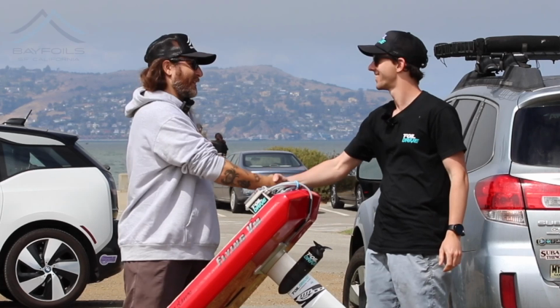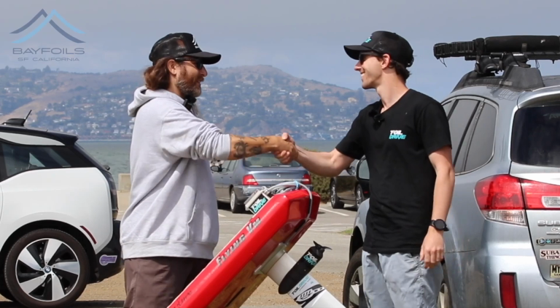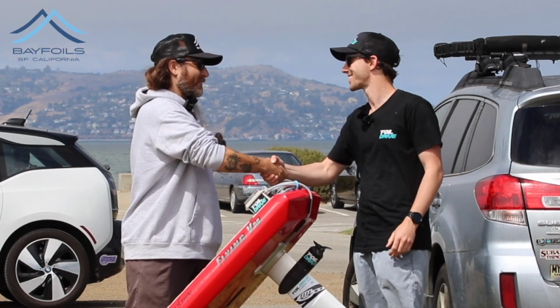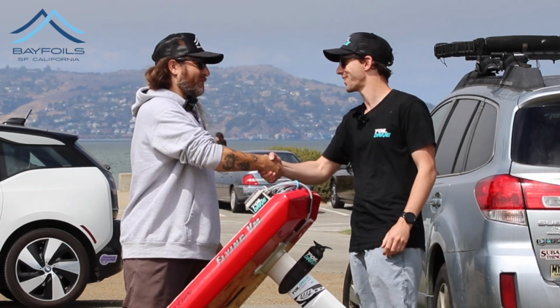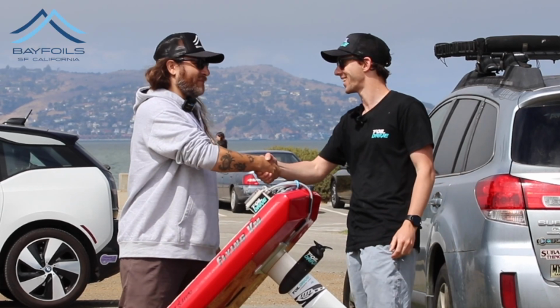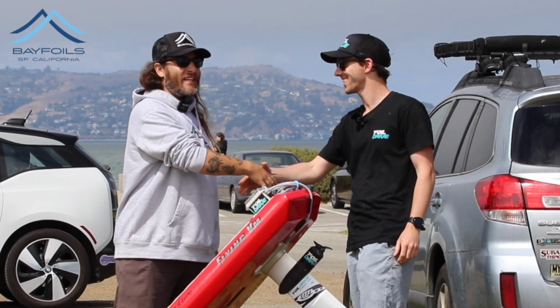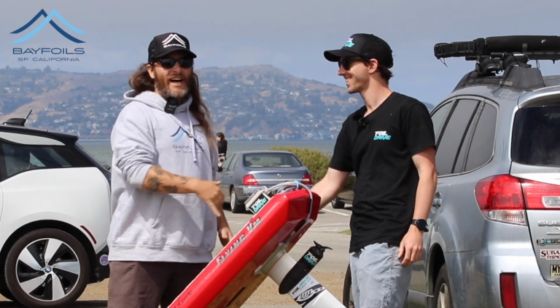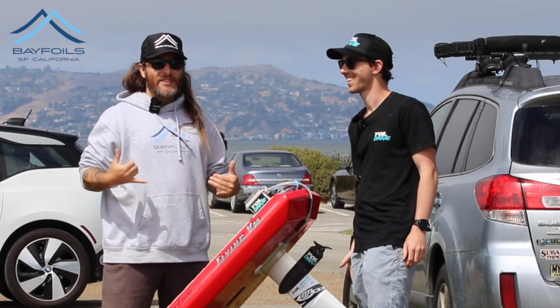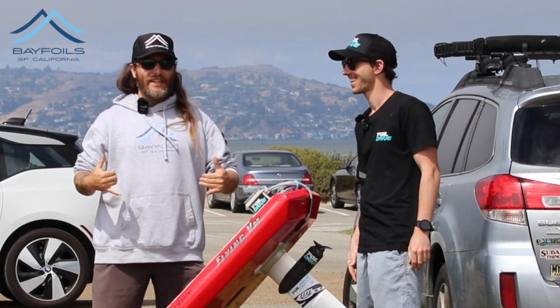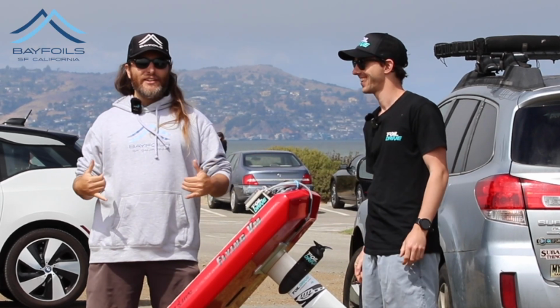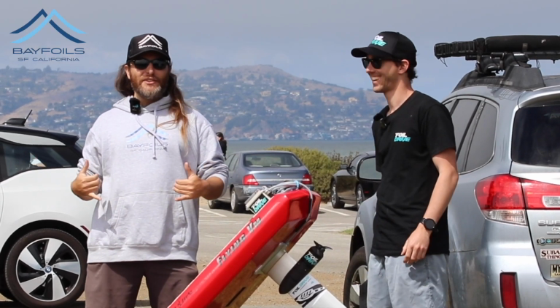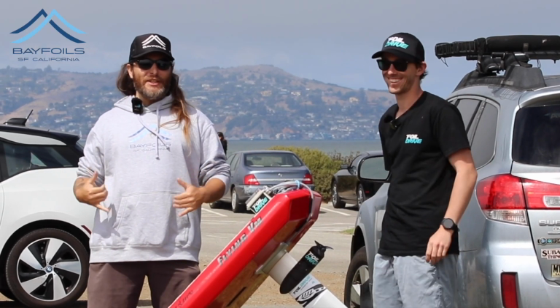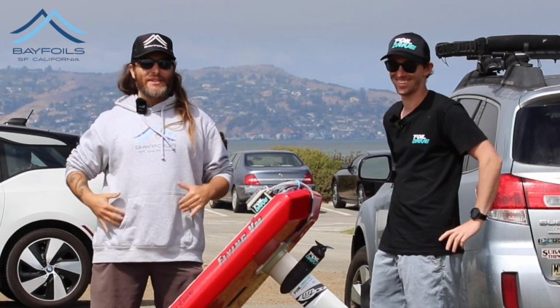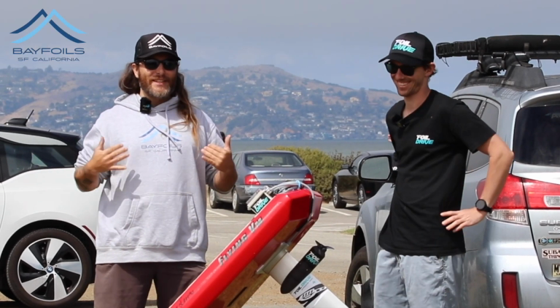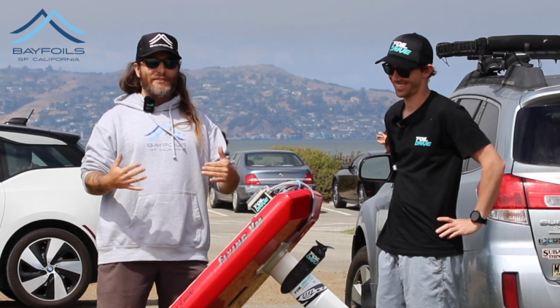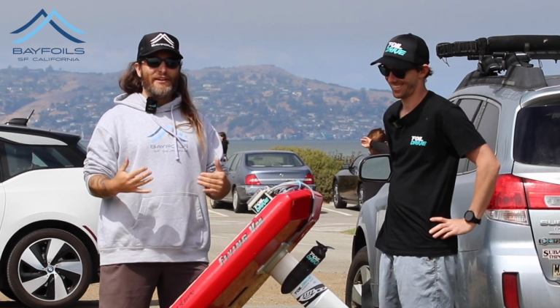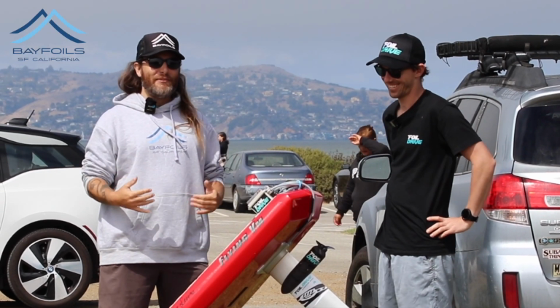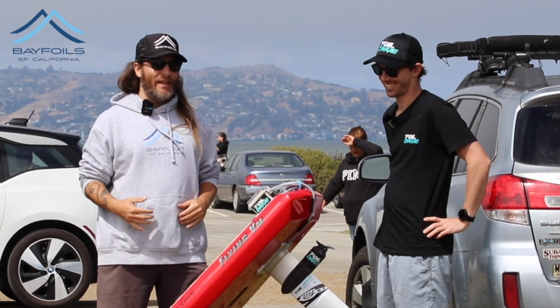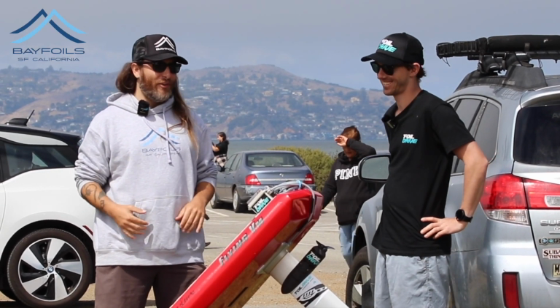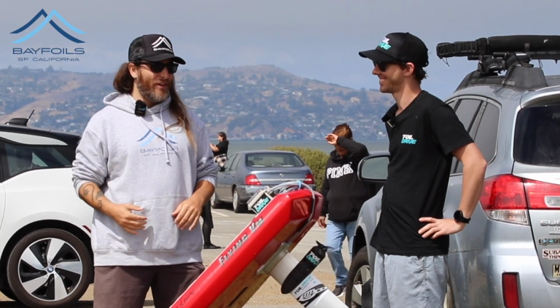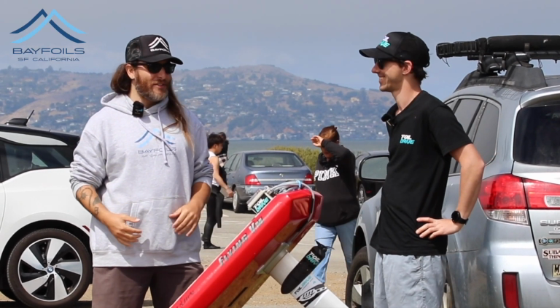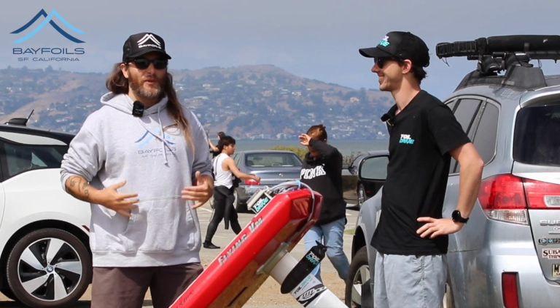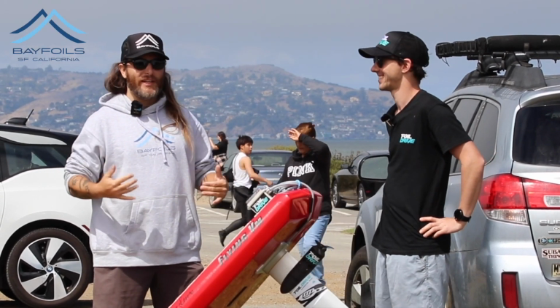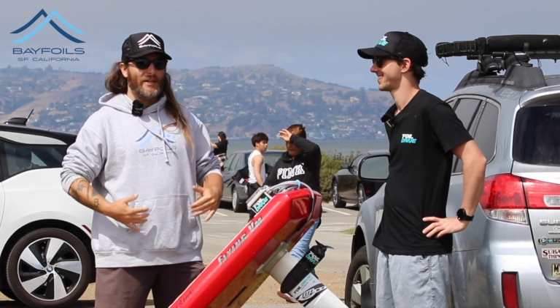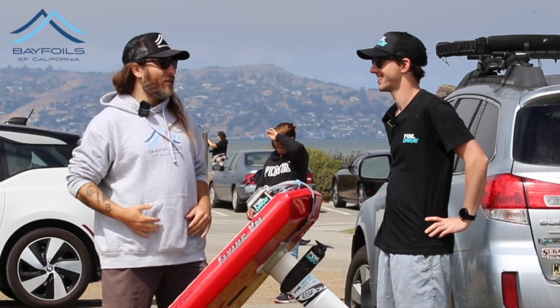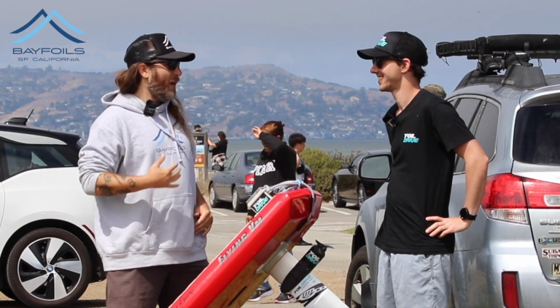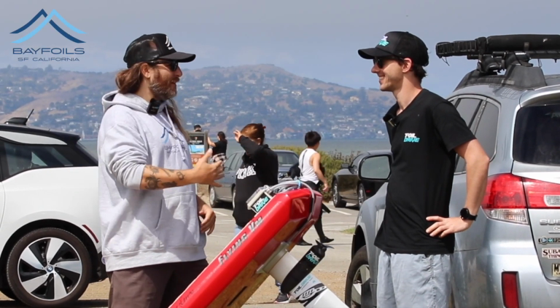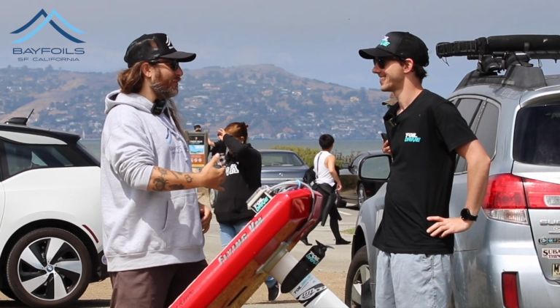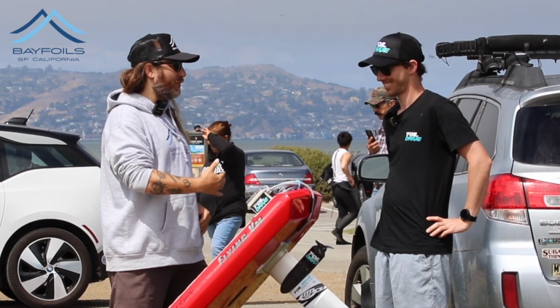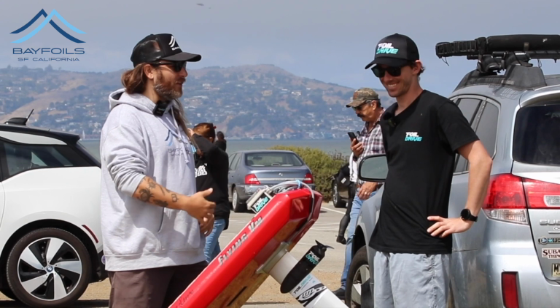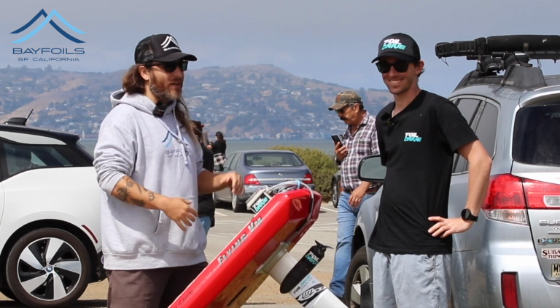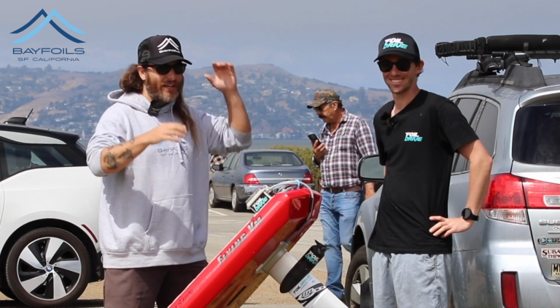Nice to meet you mate. How's it going YouTube? This is Levi from Bayfoils, and we're here with Ben from Foildrive.